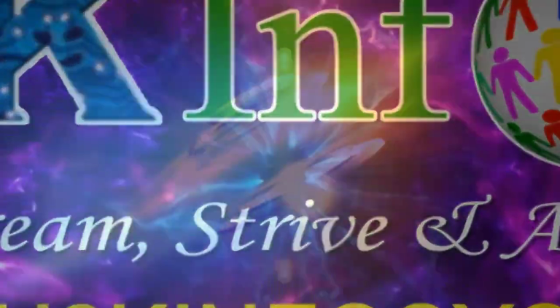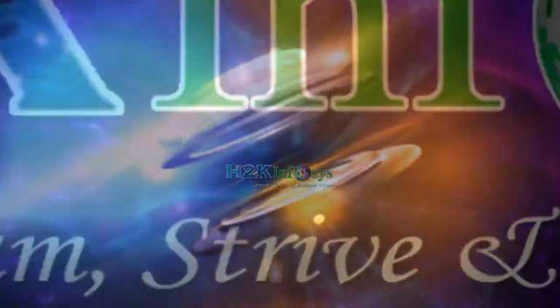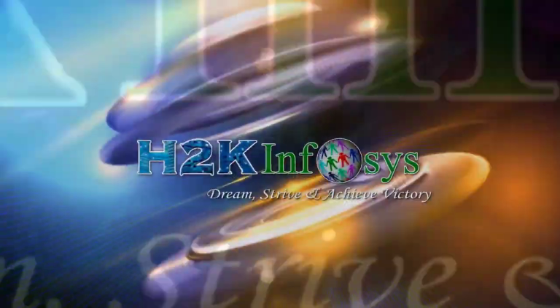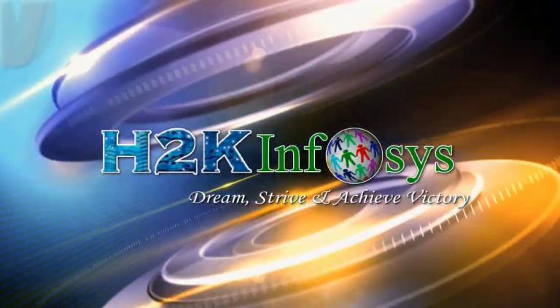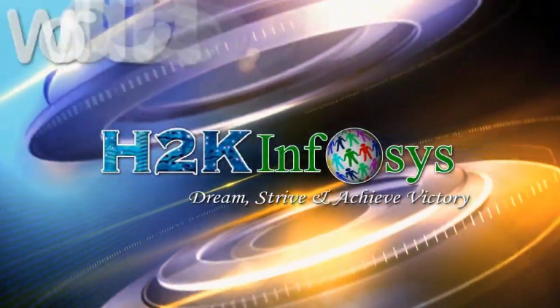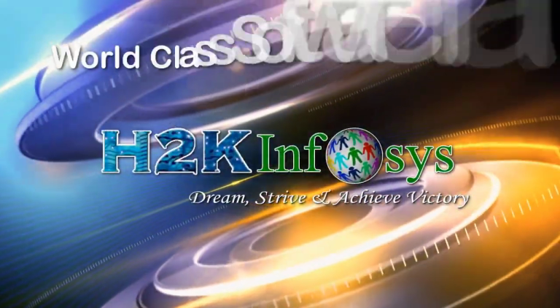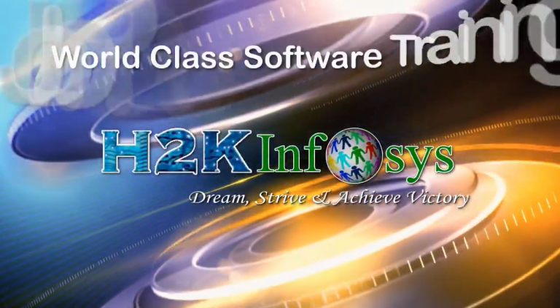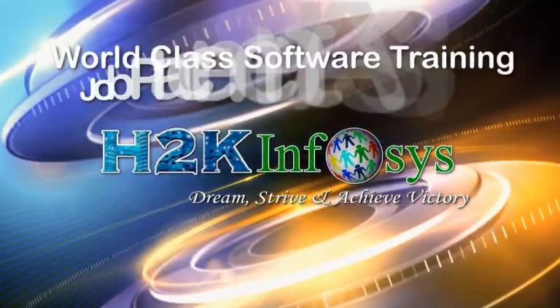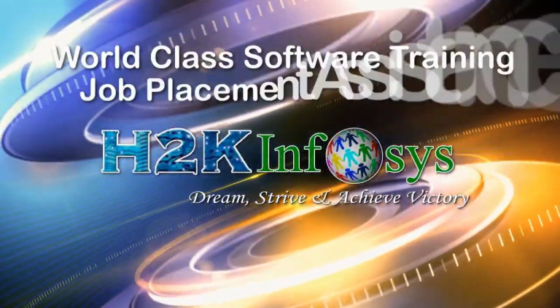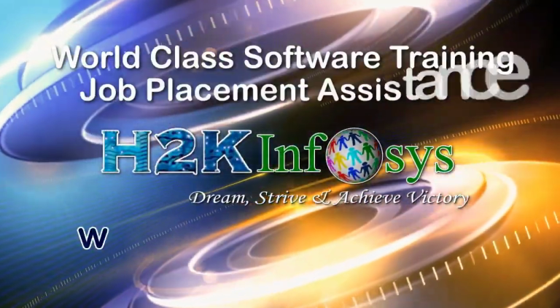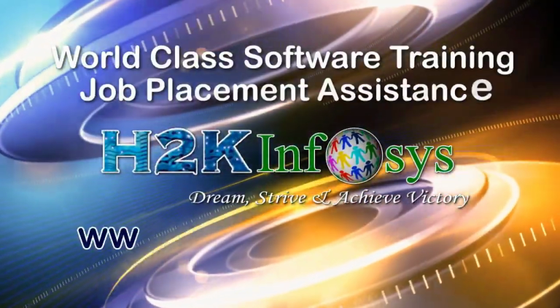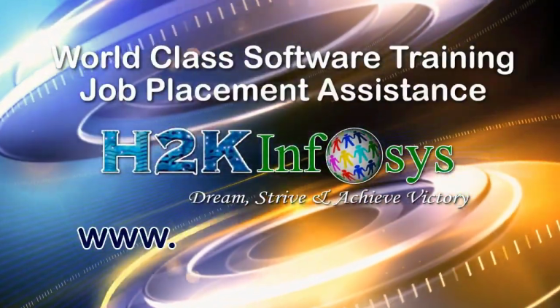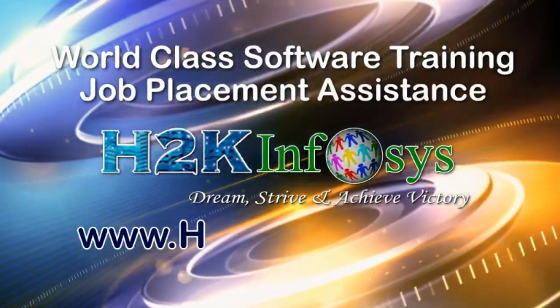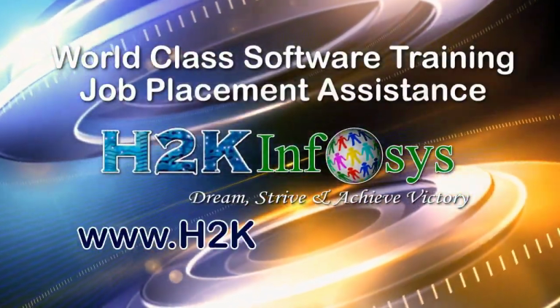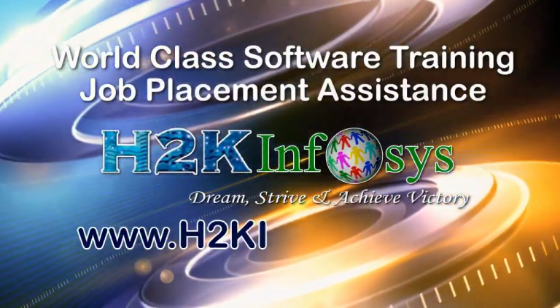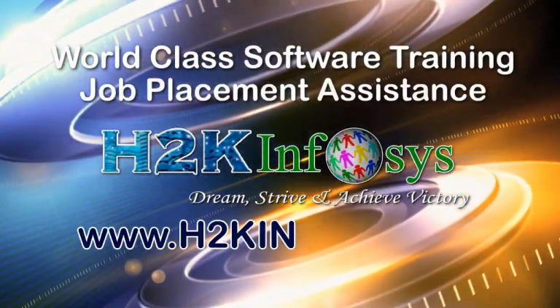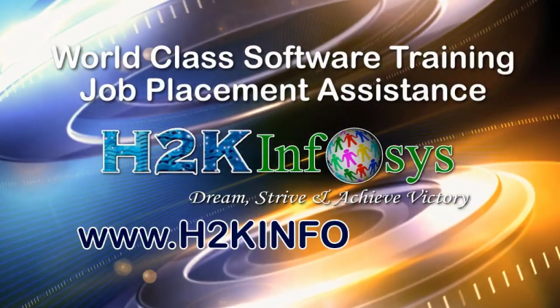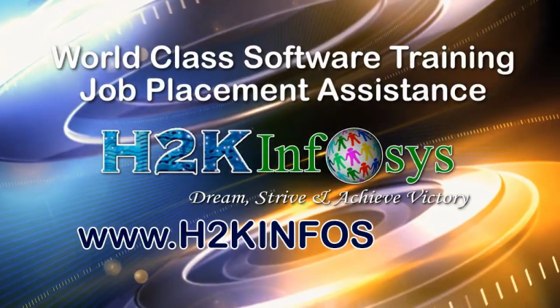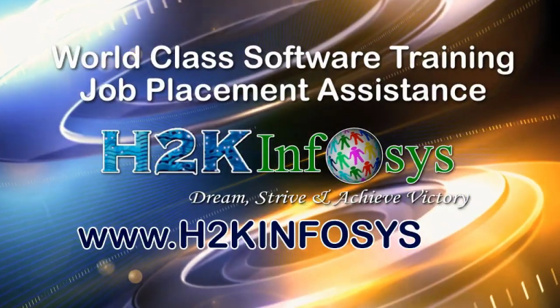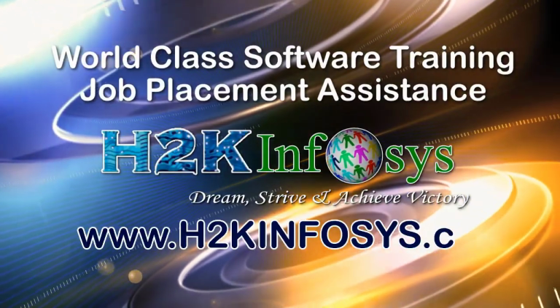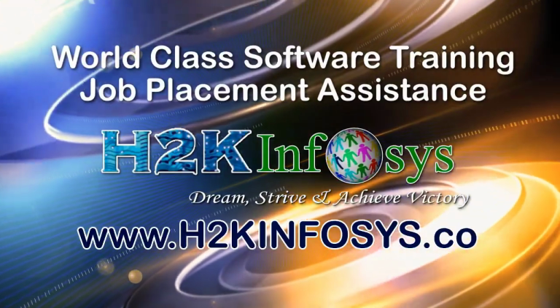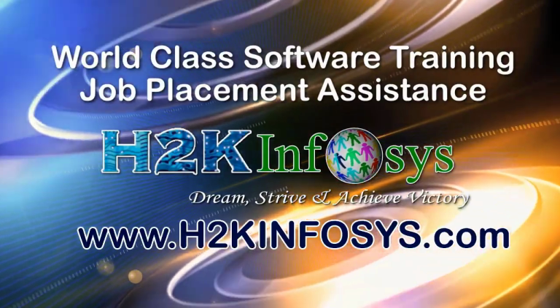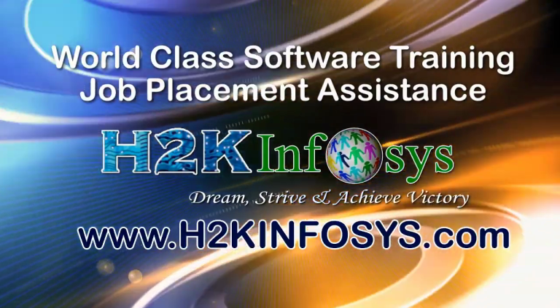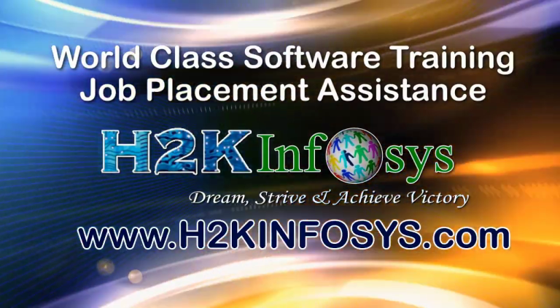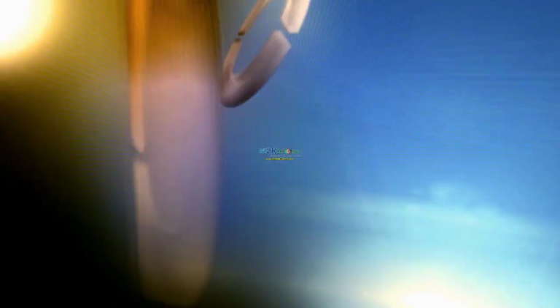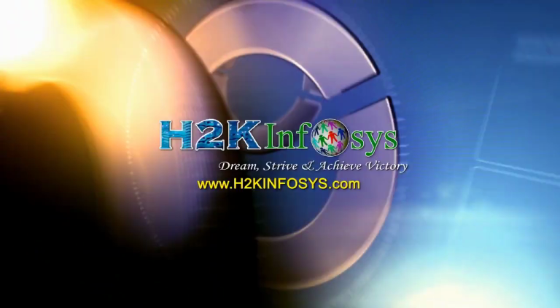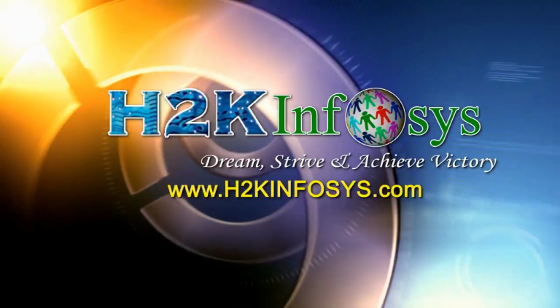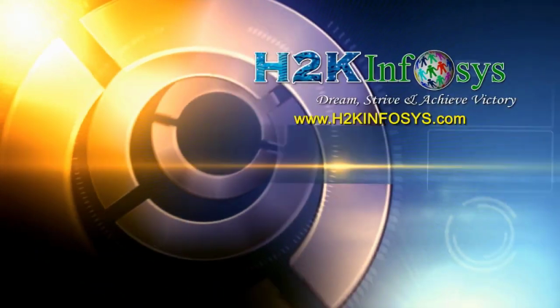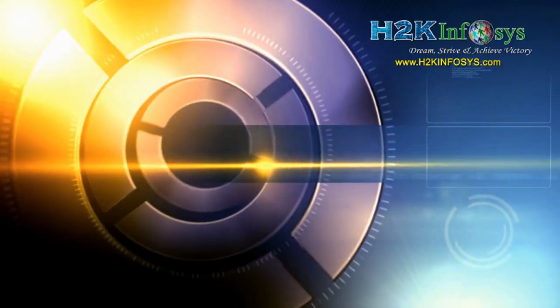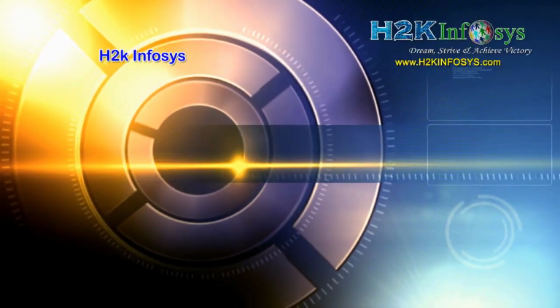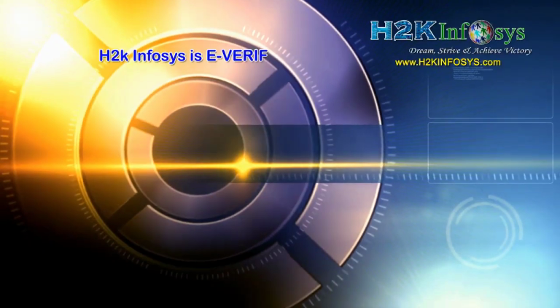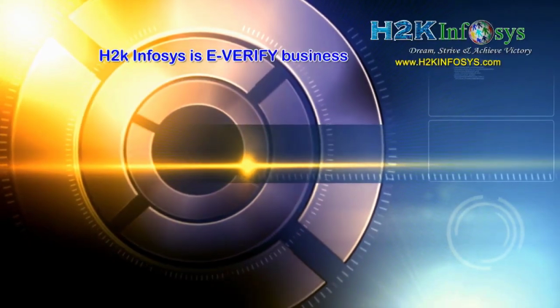H2K Infosys provides world-class online IT training, staffing and software testing solutions to customers worldwide.